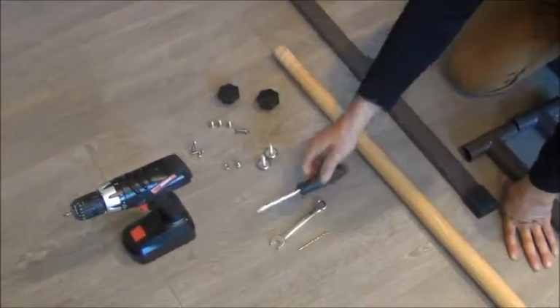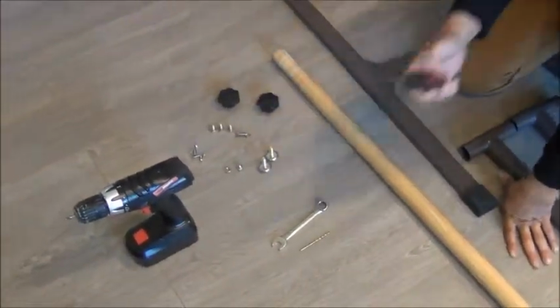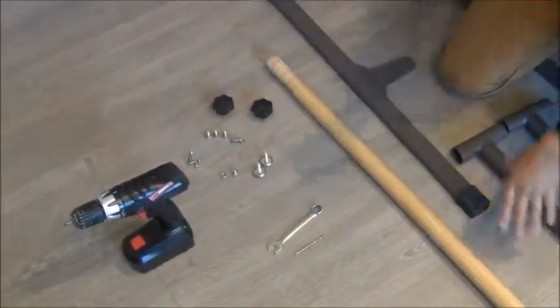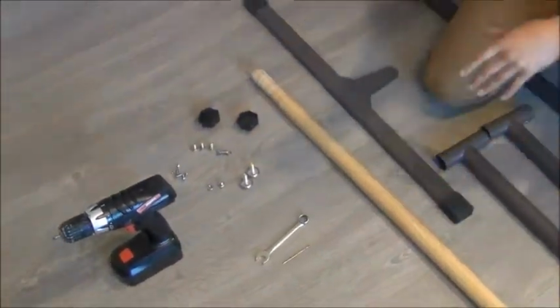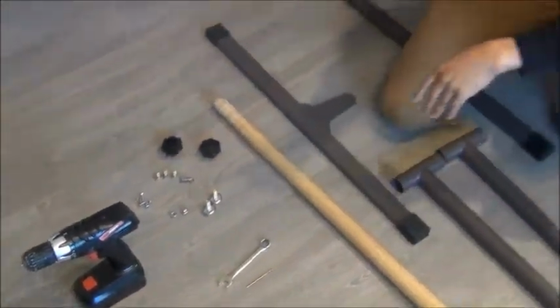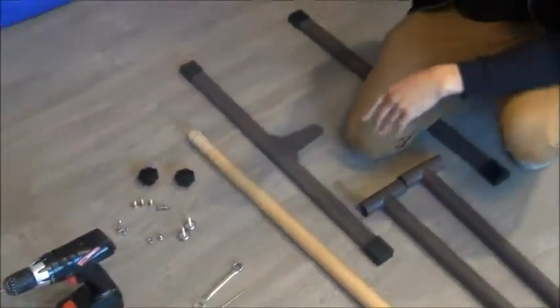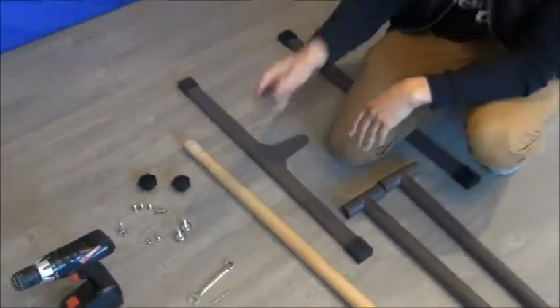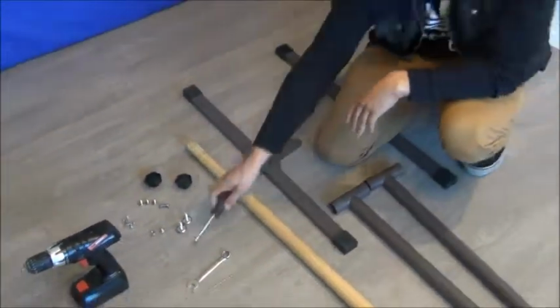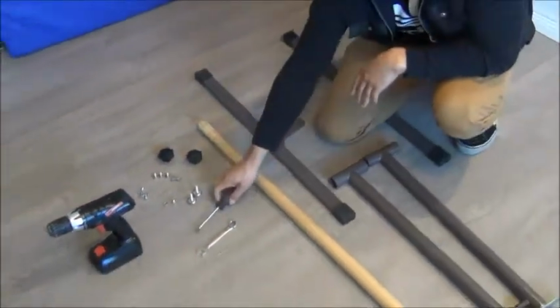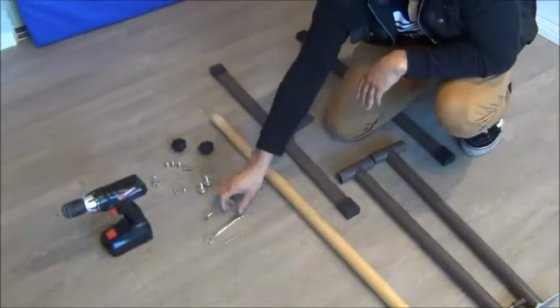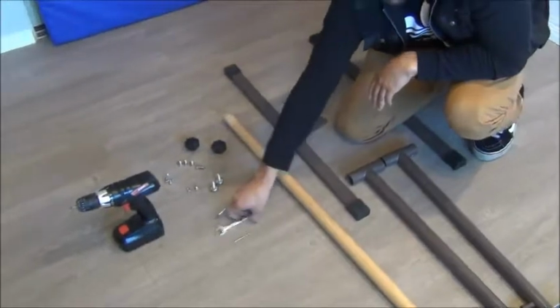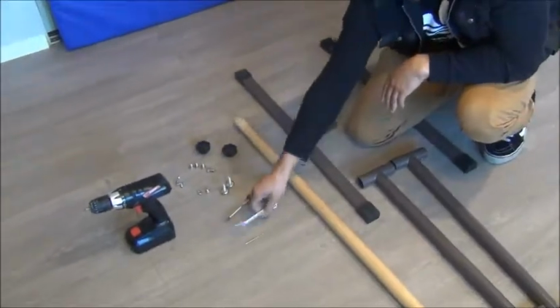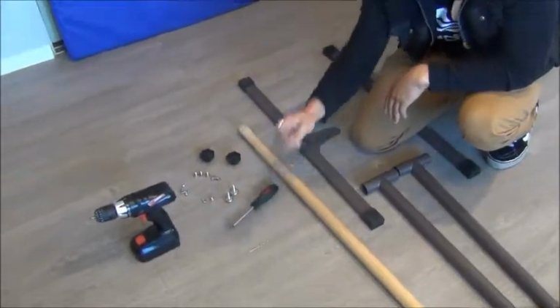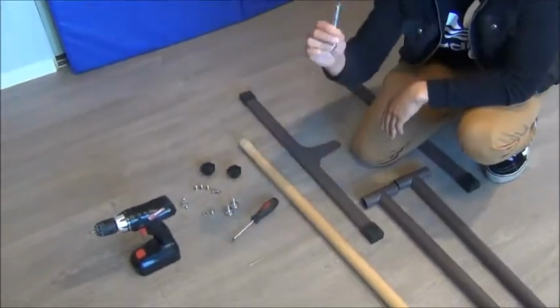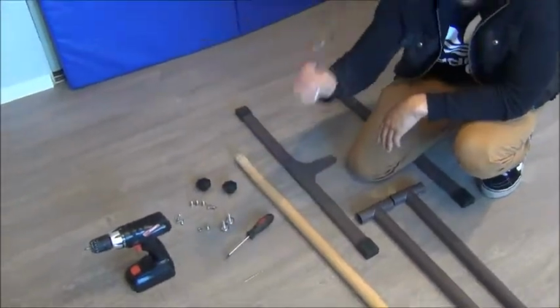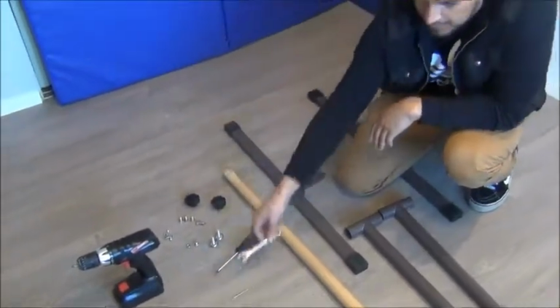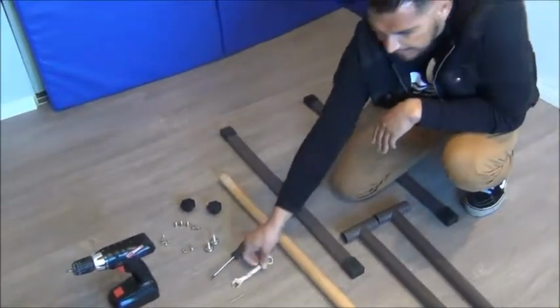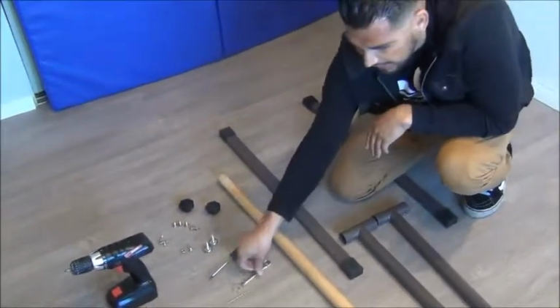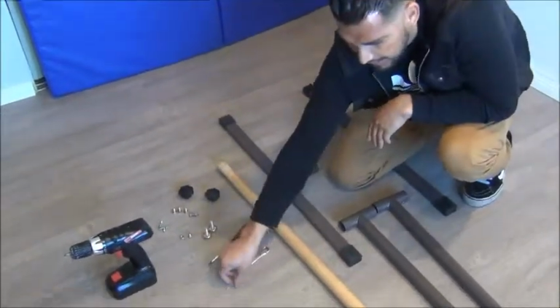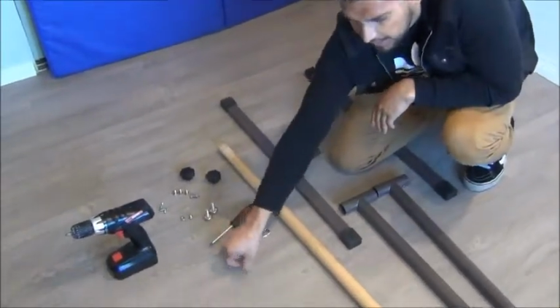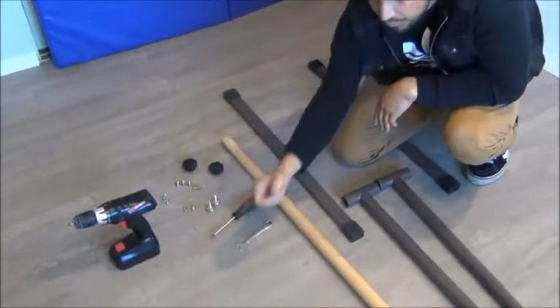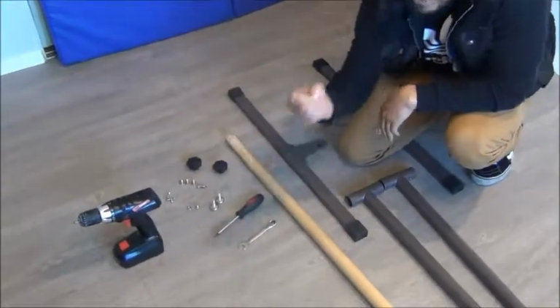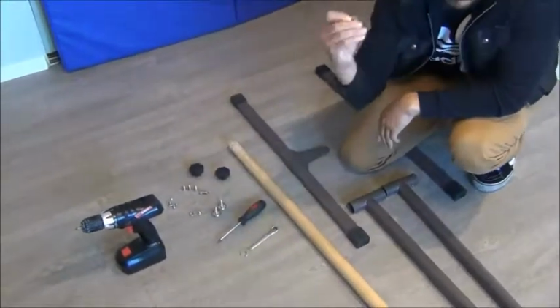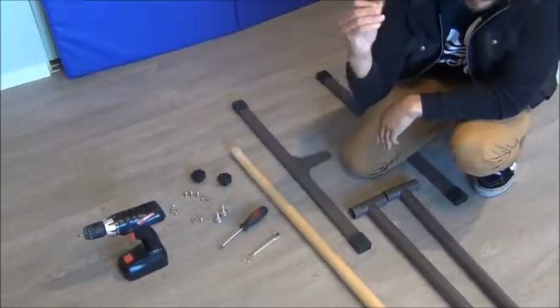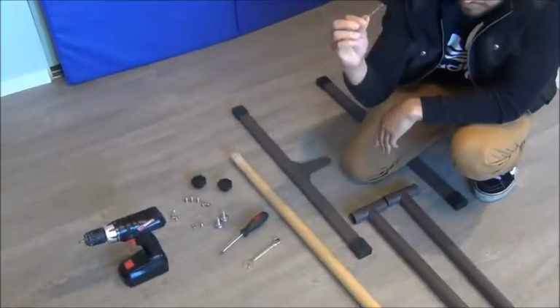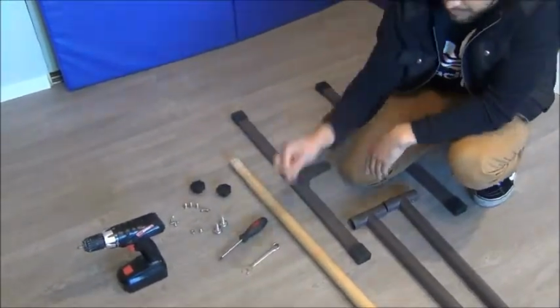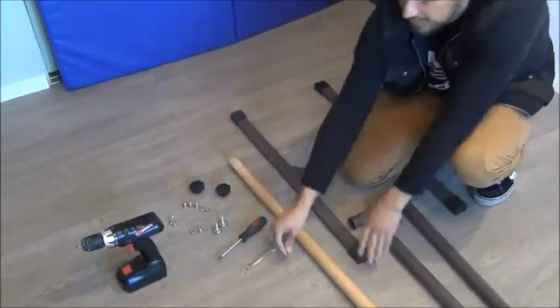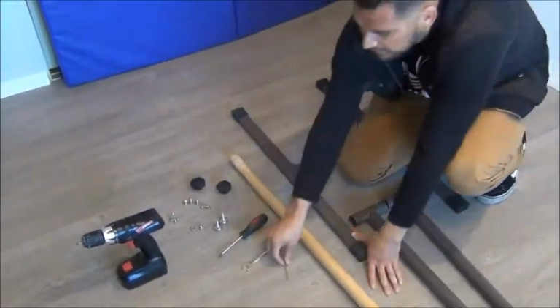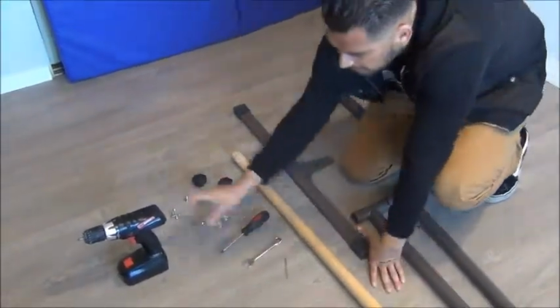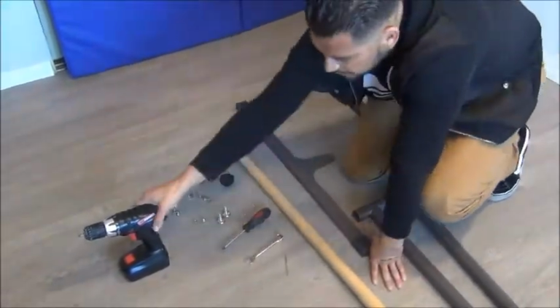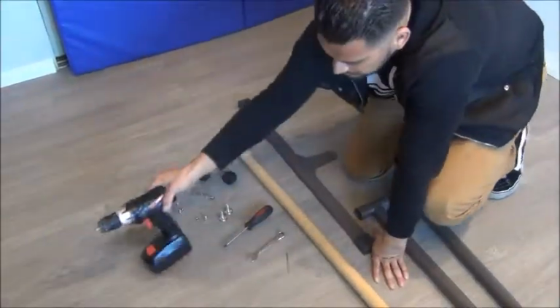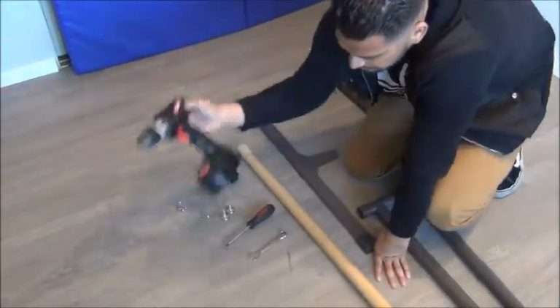You're going to need a Phillips screwdriver, a 14mm, a 1/8th drill bit, and also a drill.